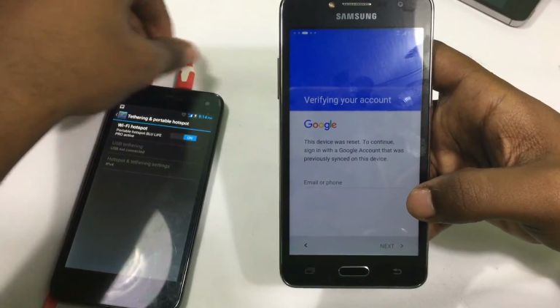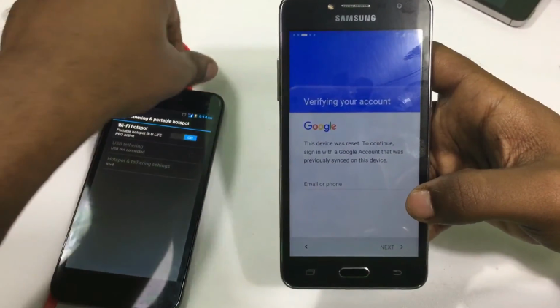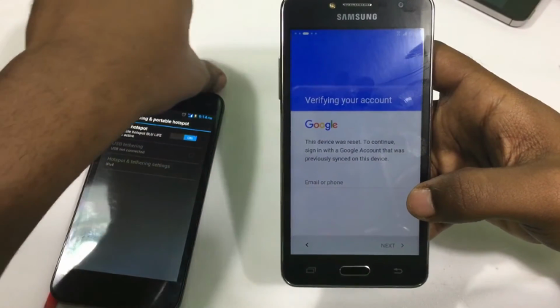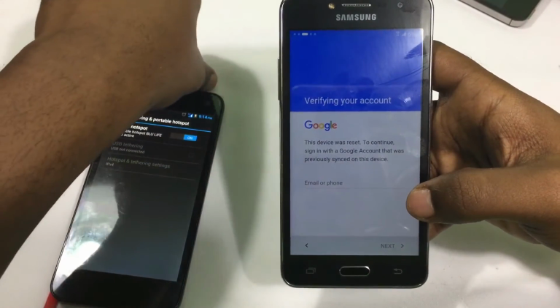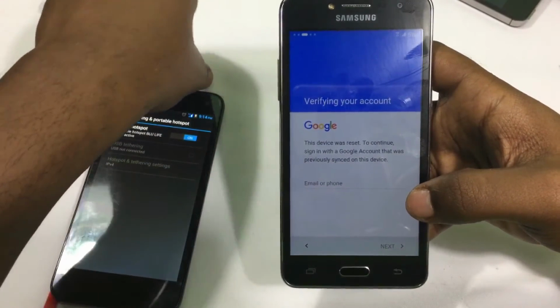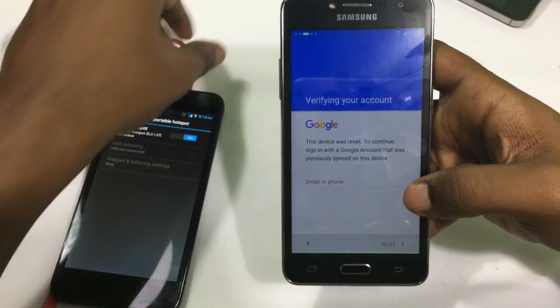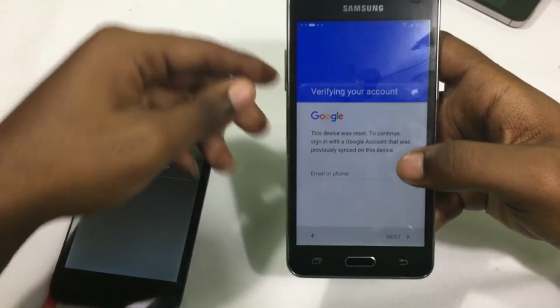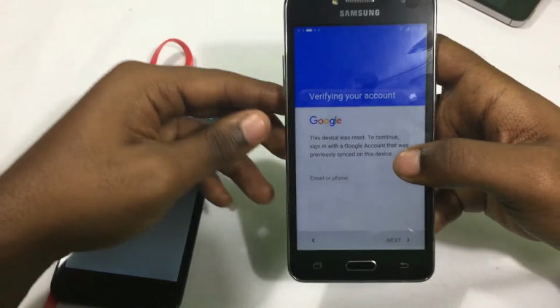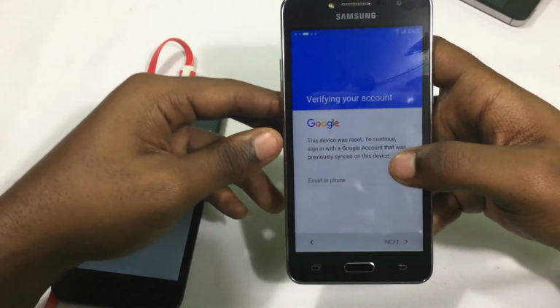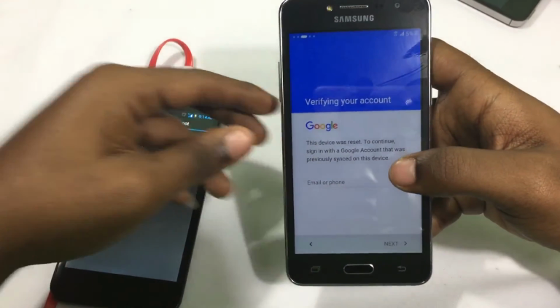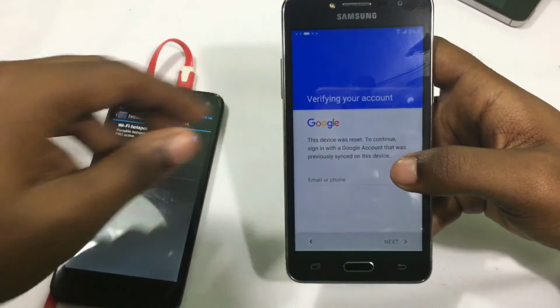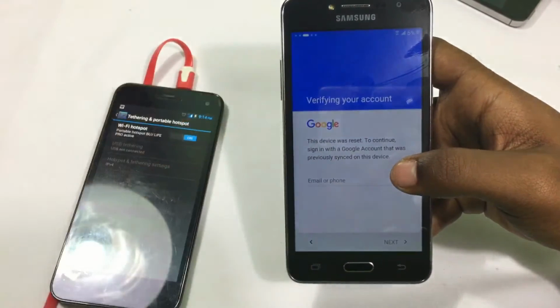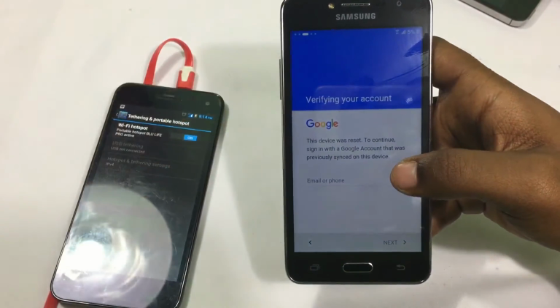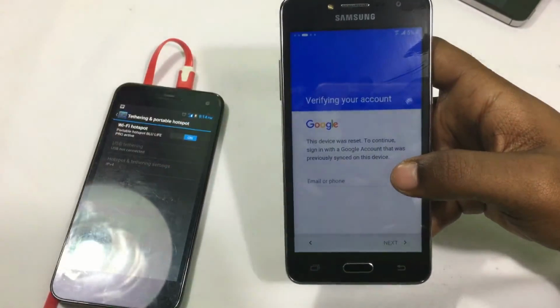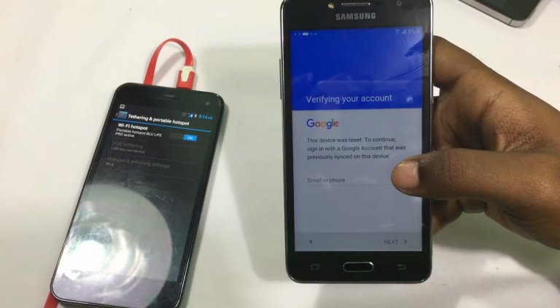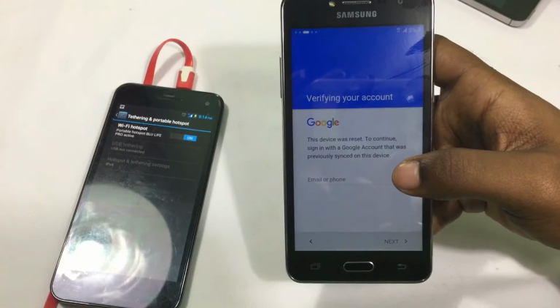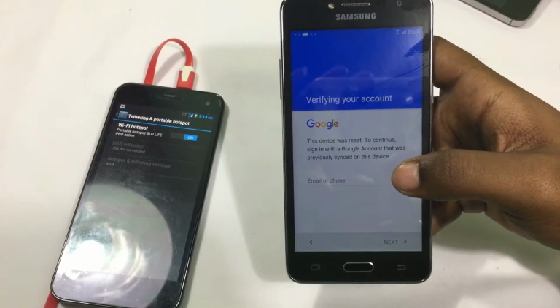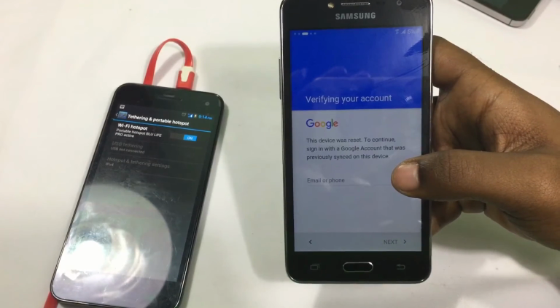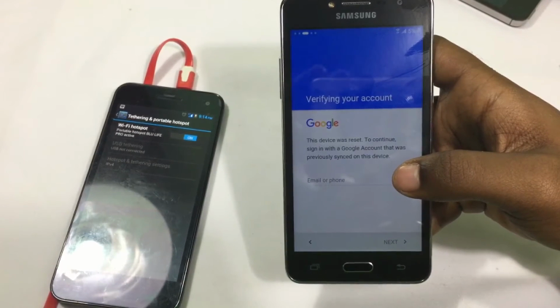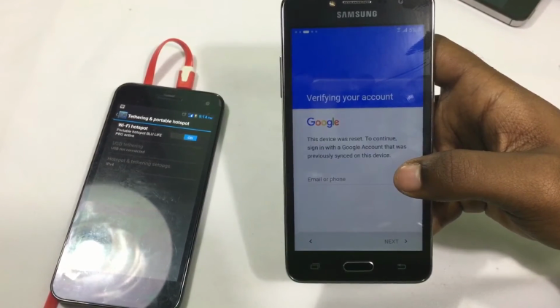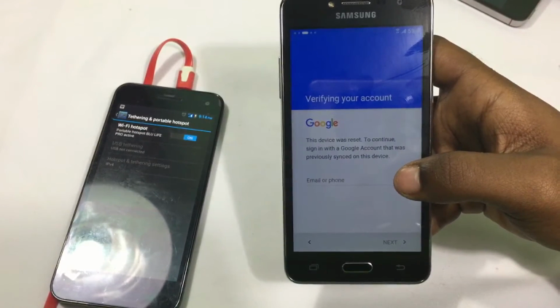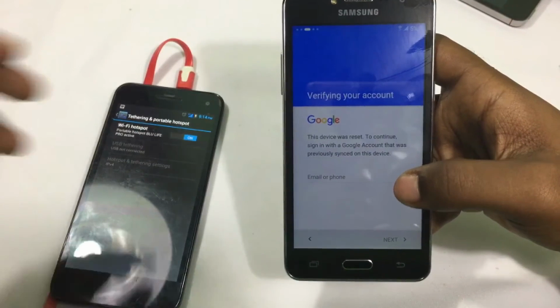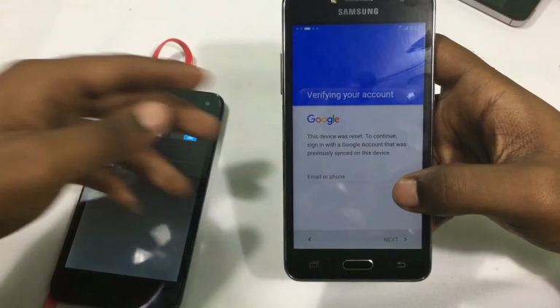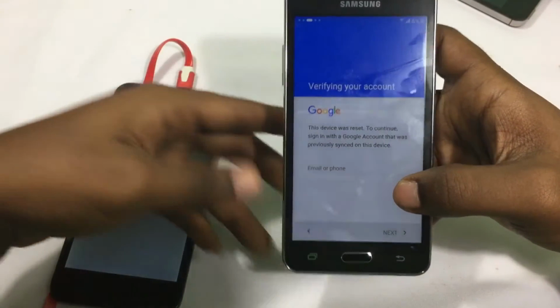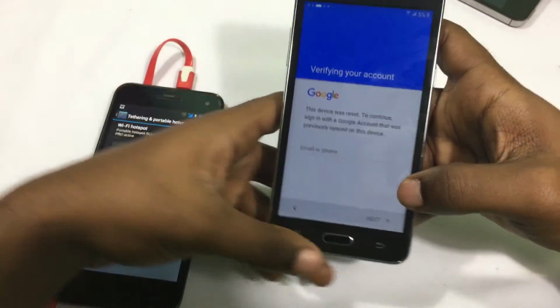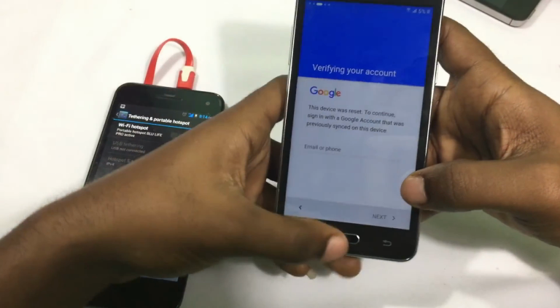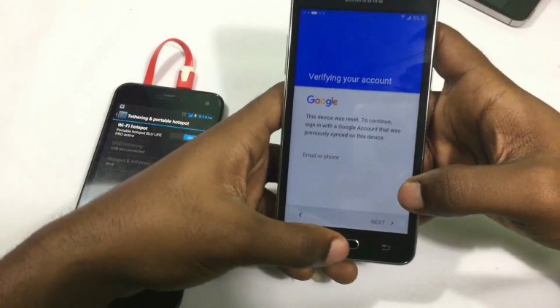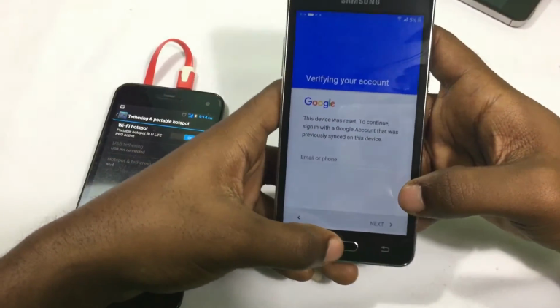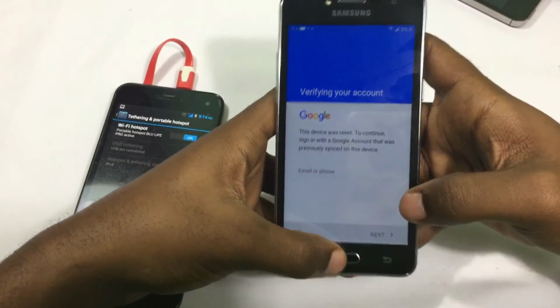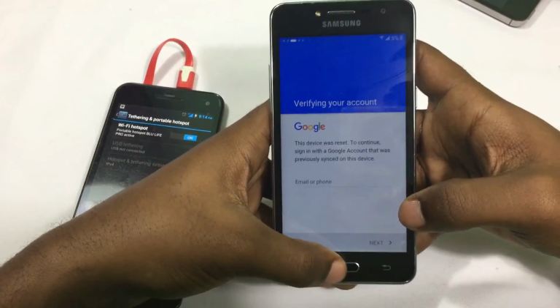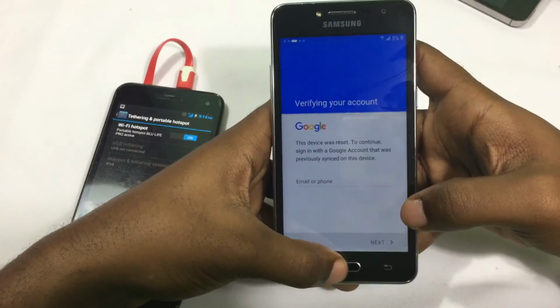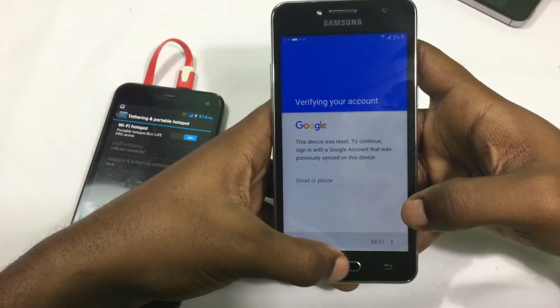Now this exploit is really simple. All you're going to do is enable talkback by tapping the home button 3 times.